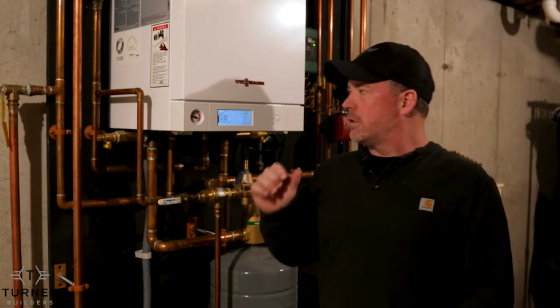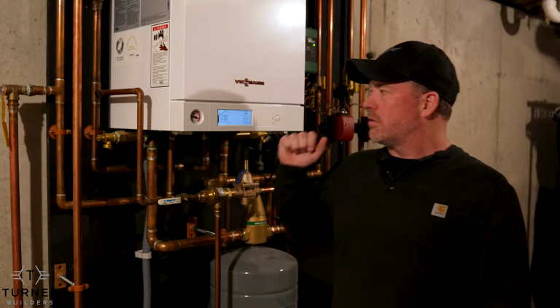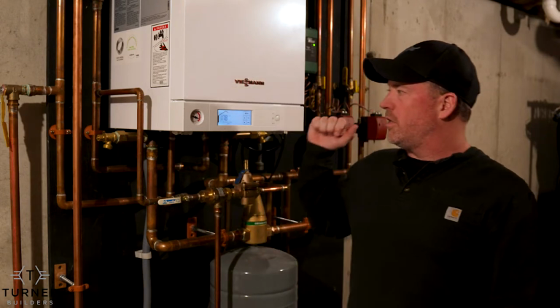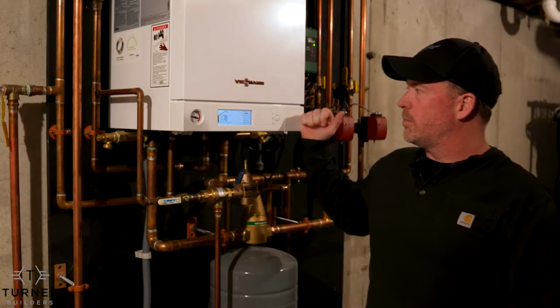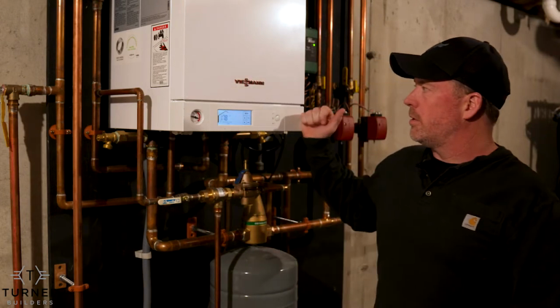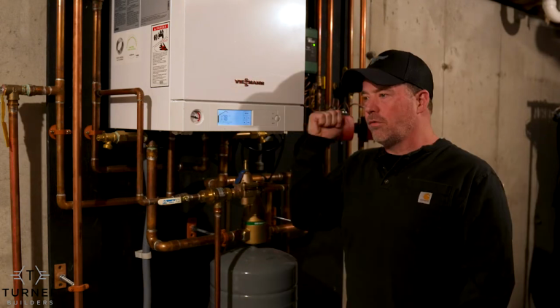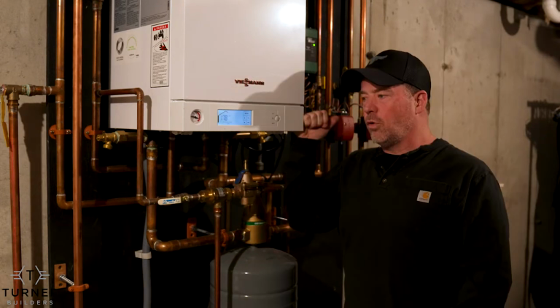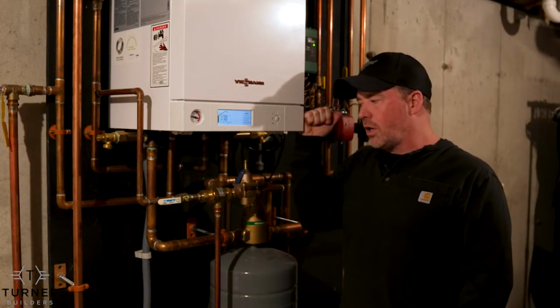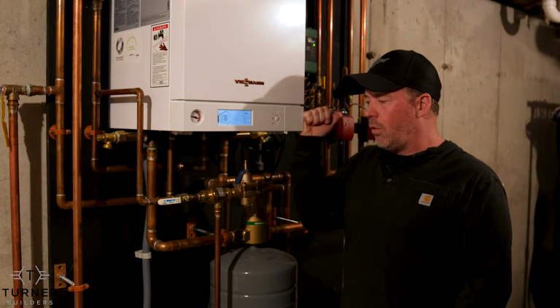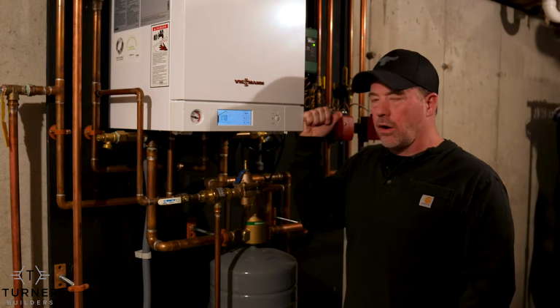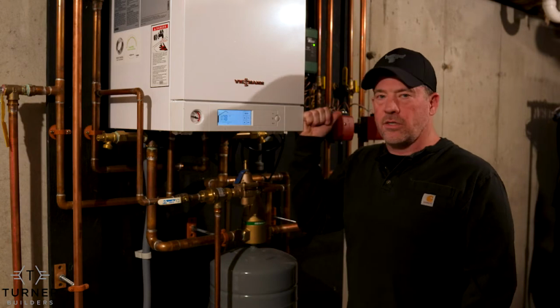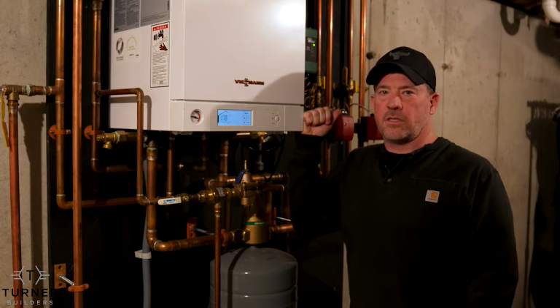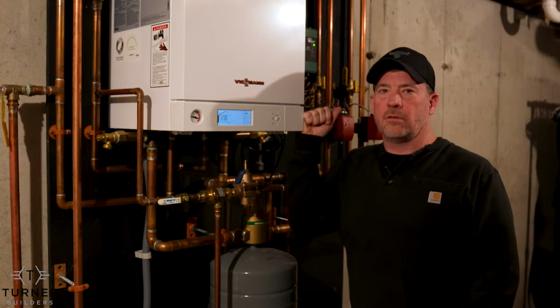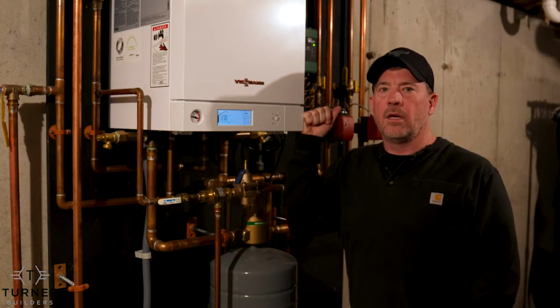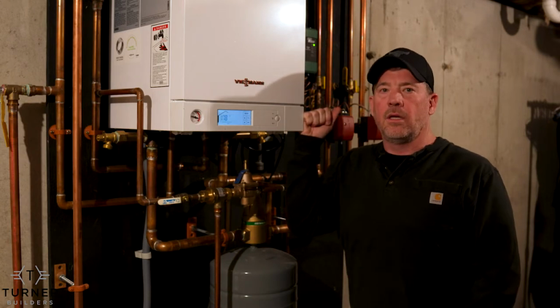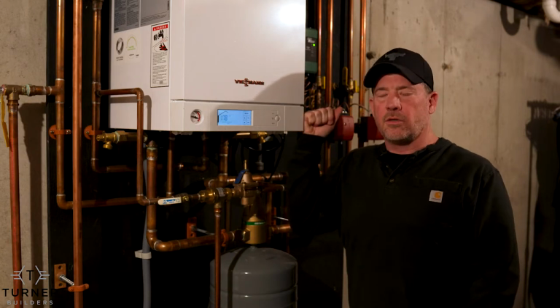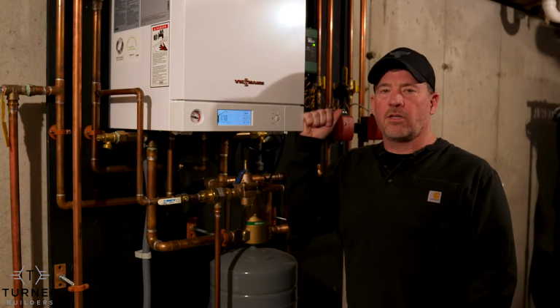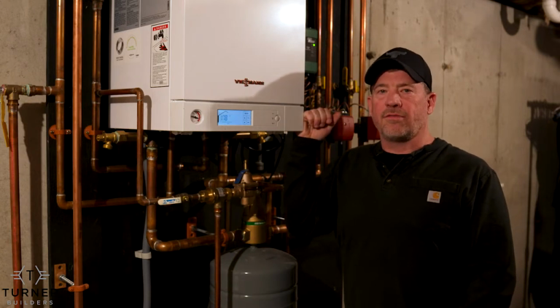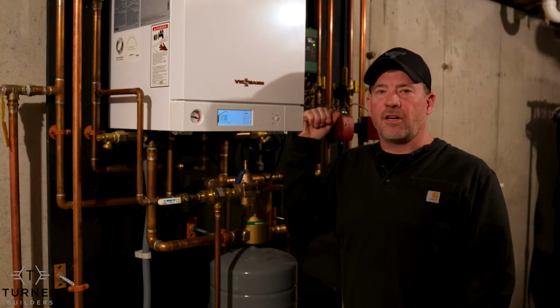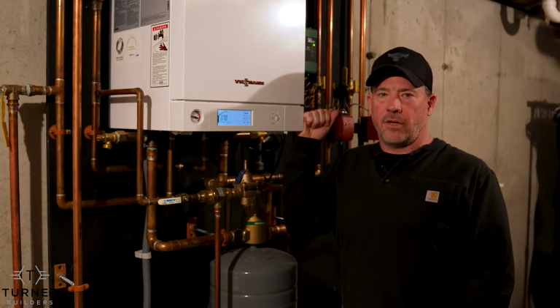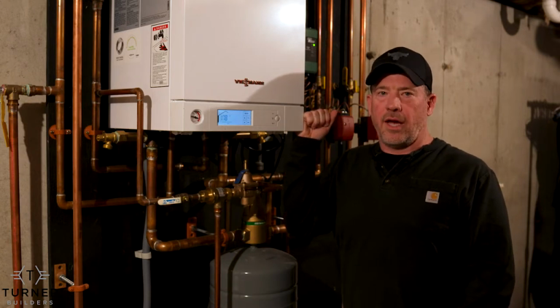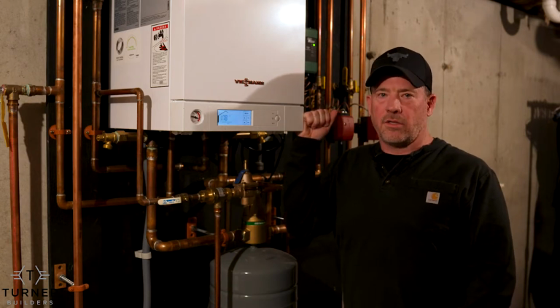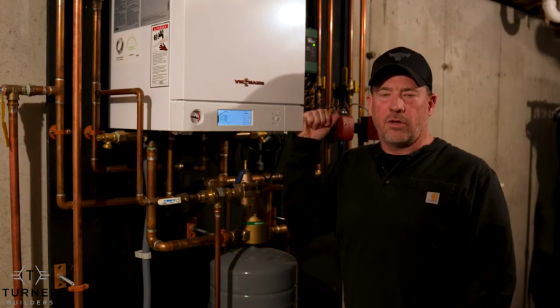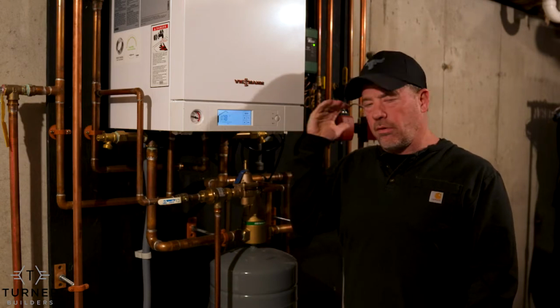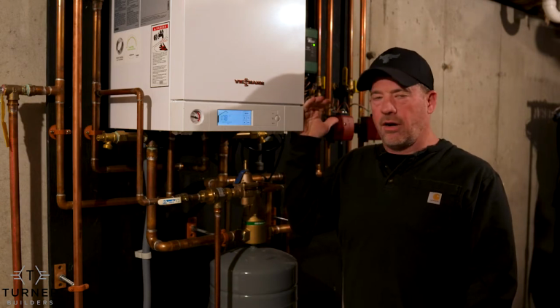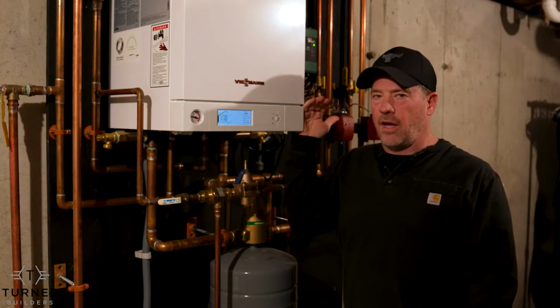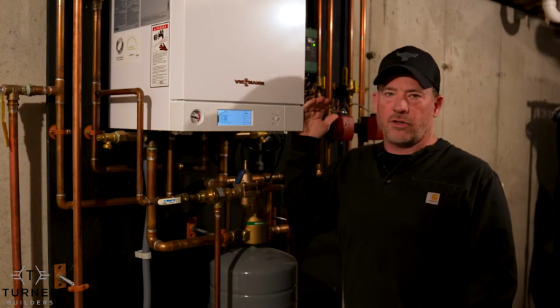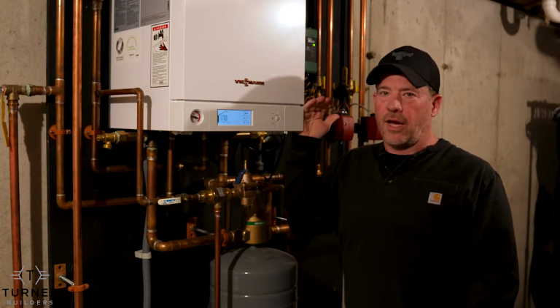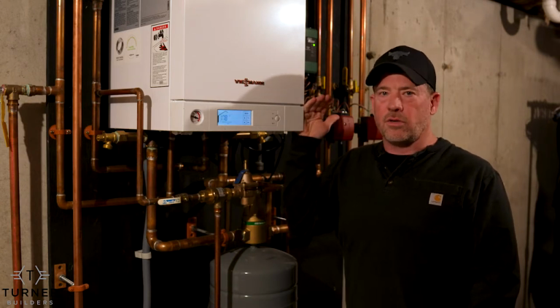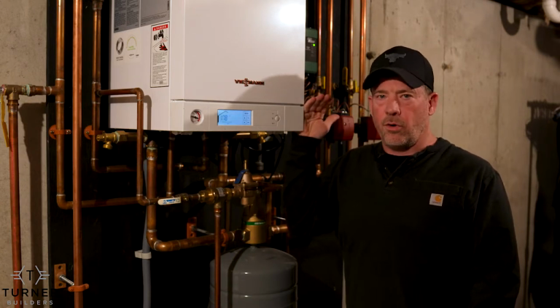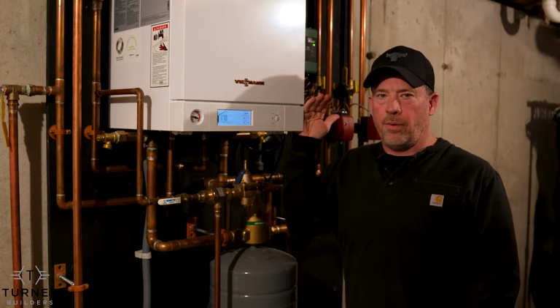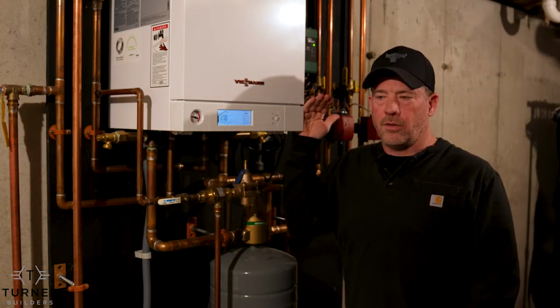This is a Wiesmann forced hot water system. This runs off natural gas — you can run it off natural gas or propane.